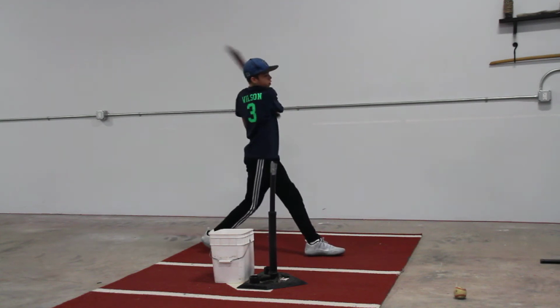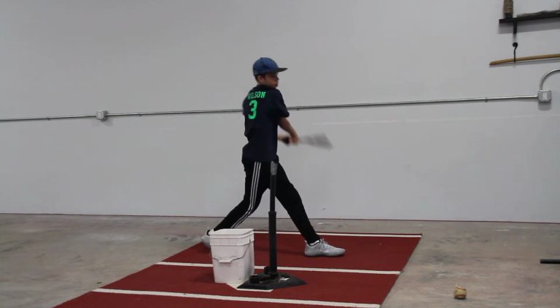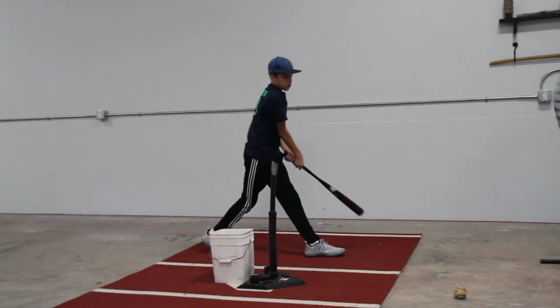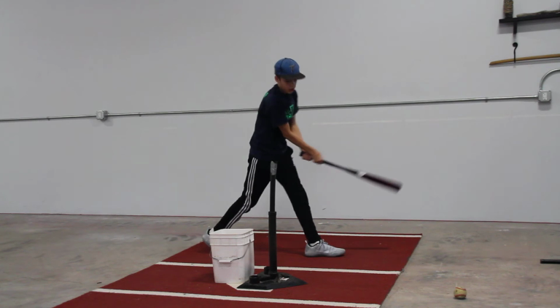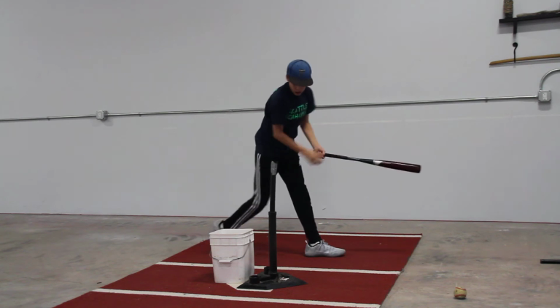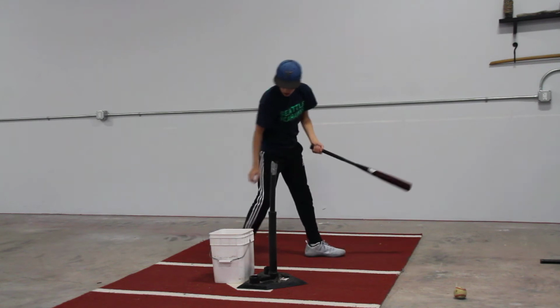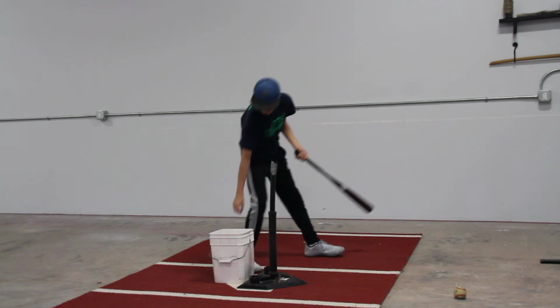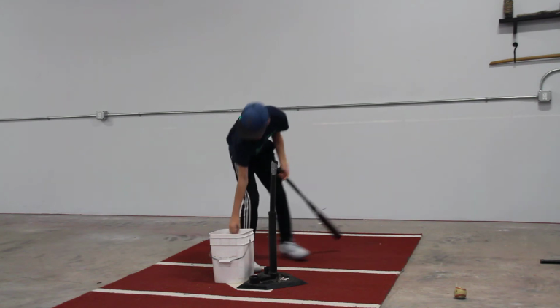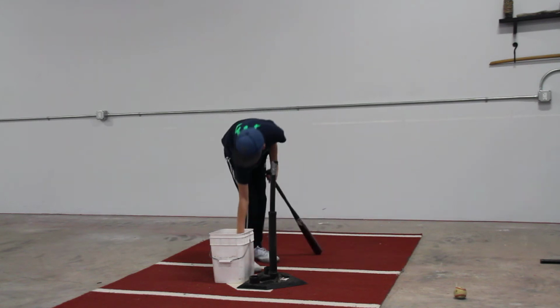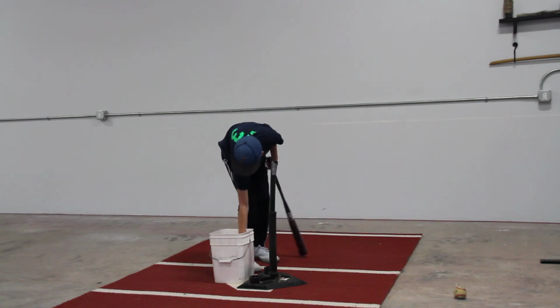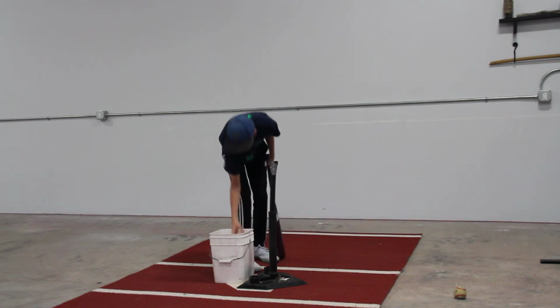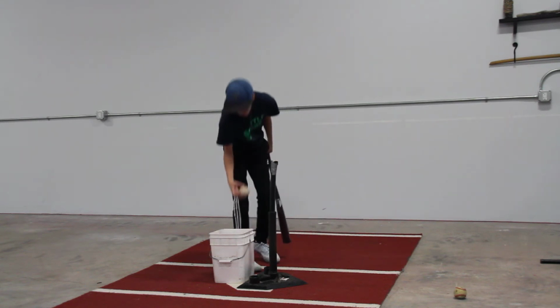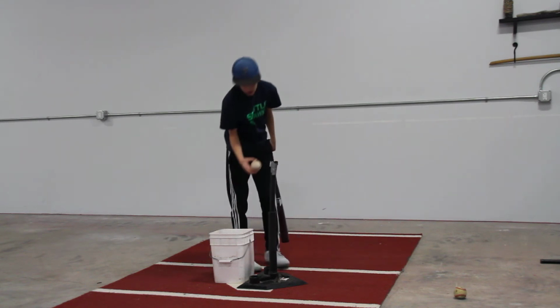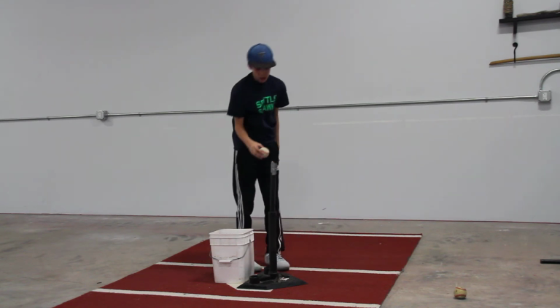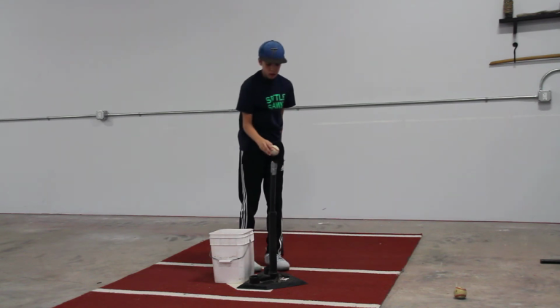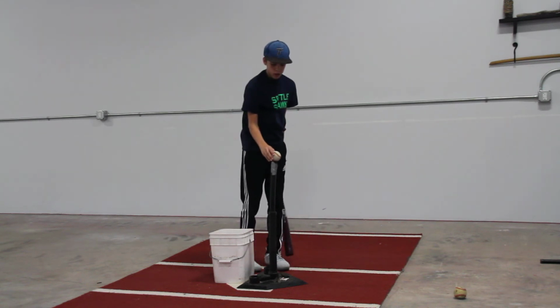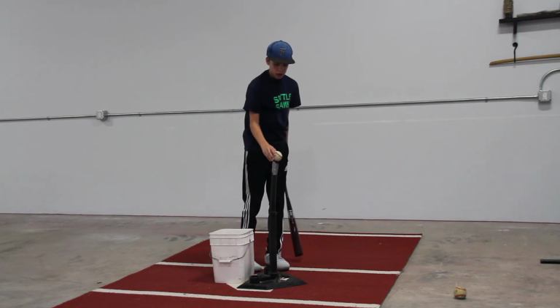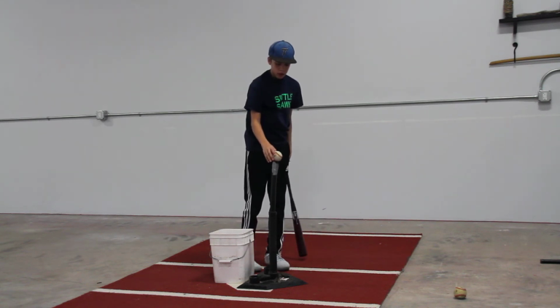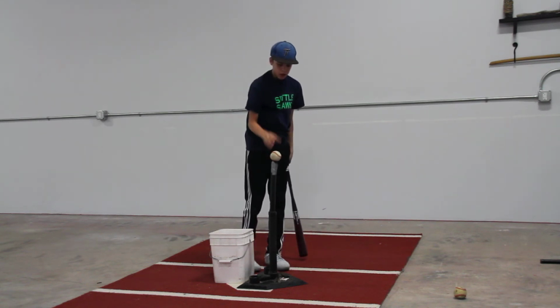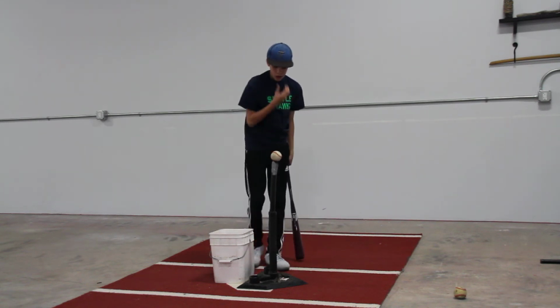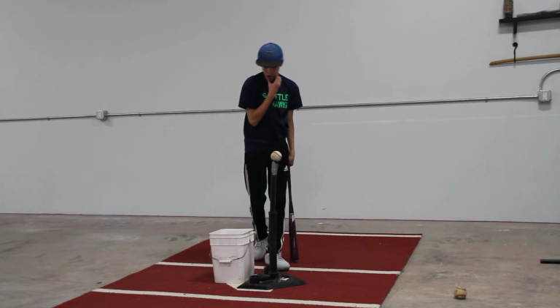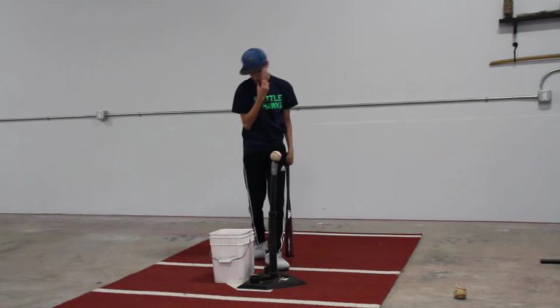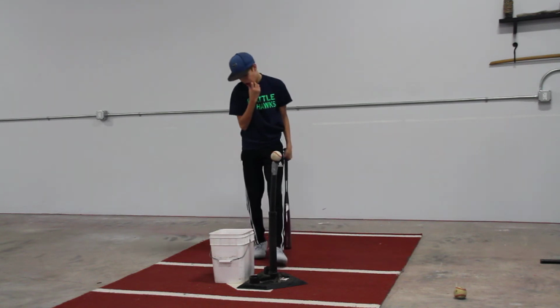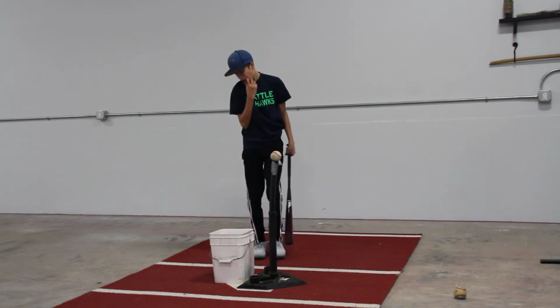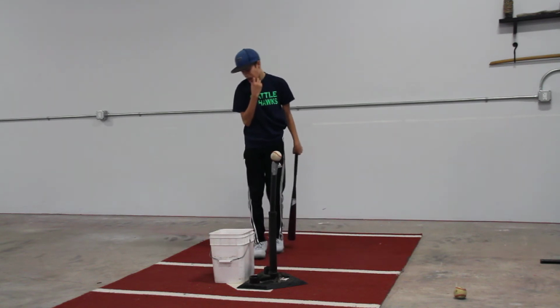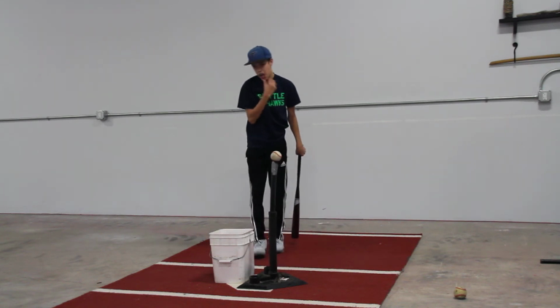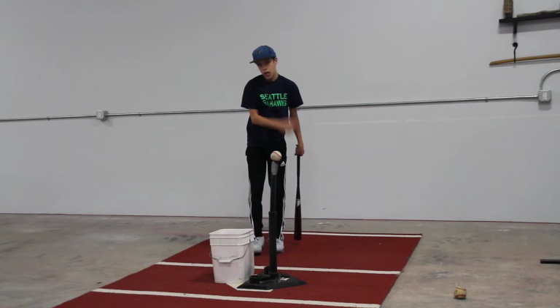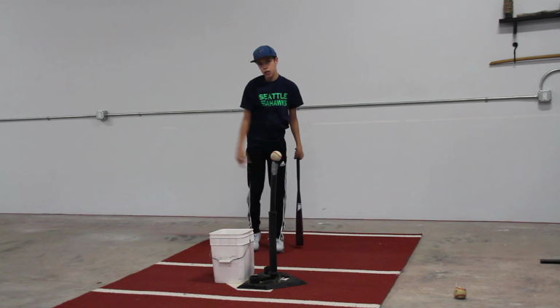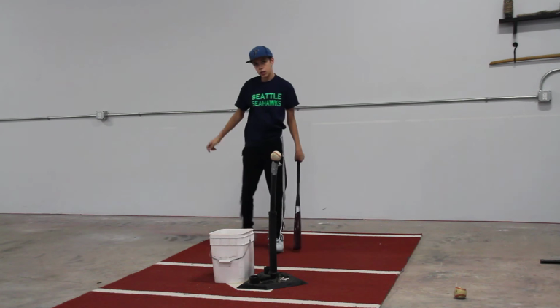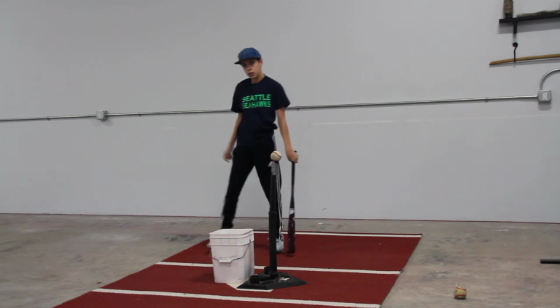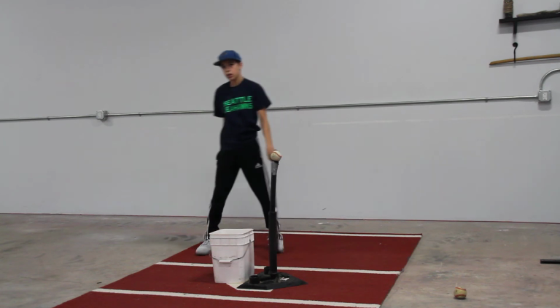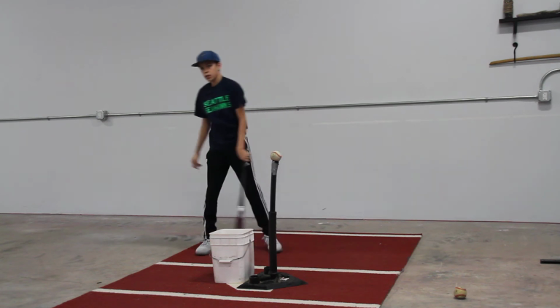Beautiful adjustment. There you go. Just like we talked about, right? There's your pitch to pitch adjustment right there.